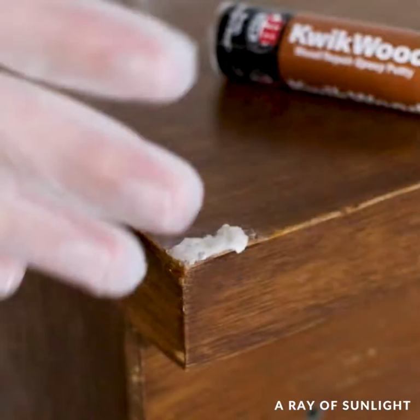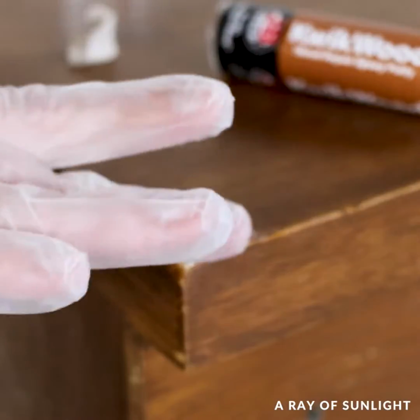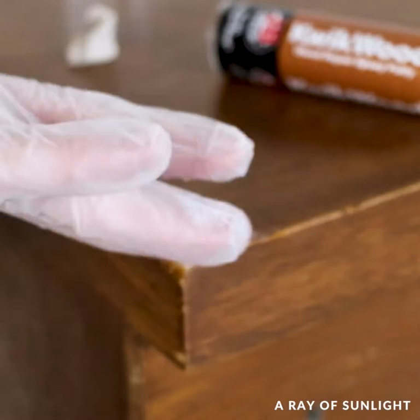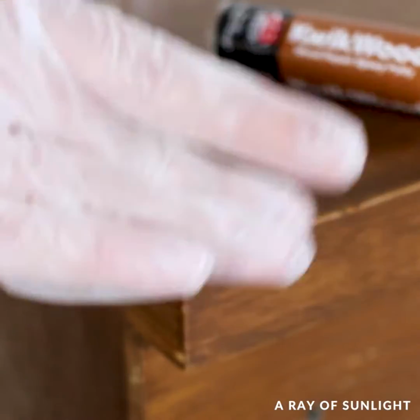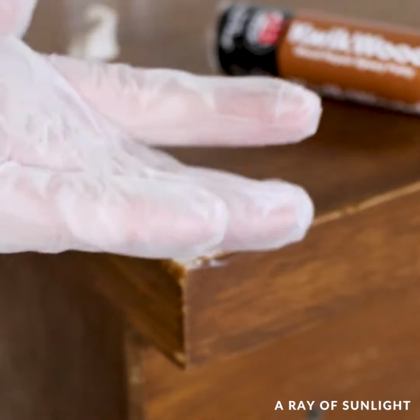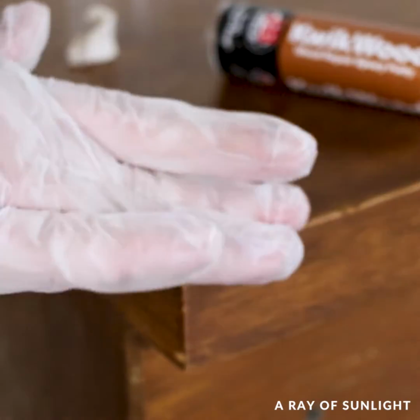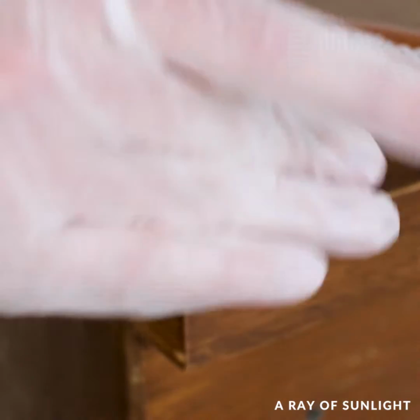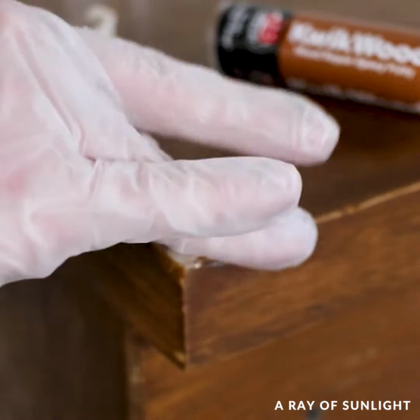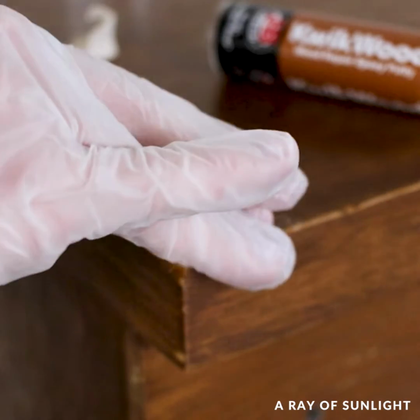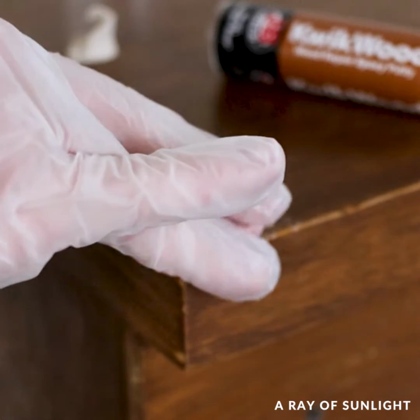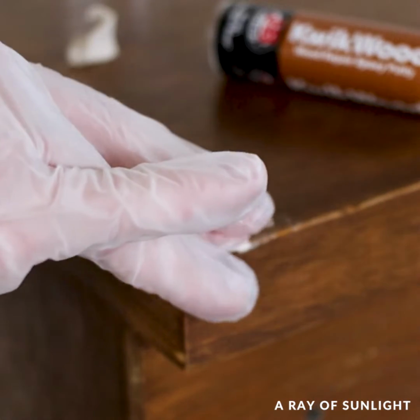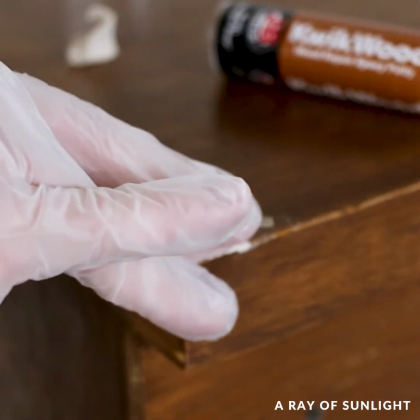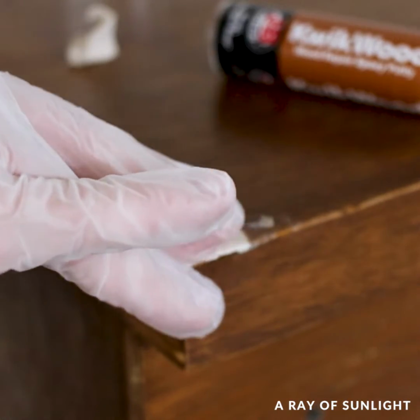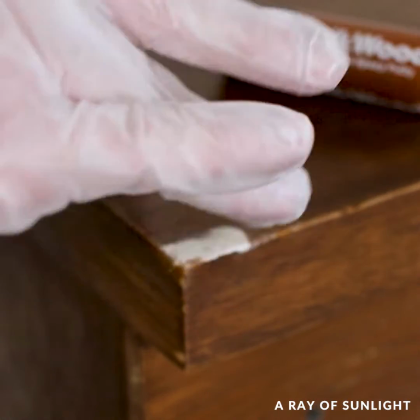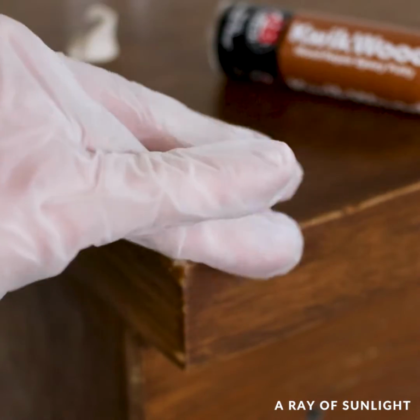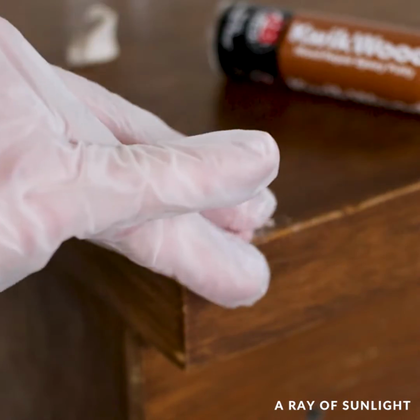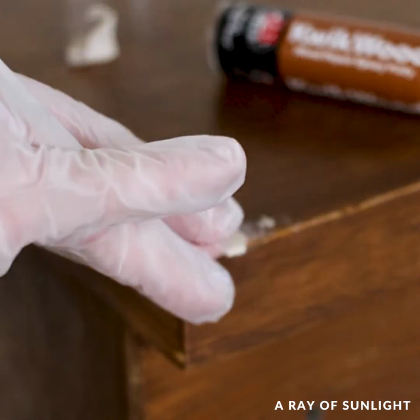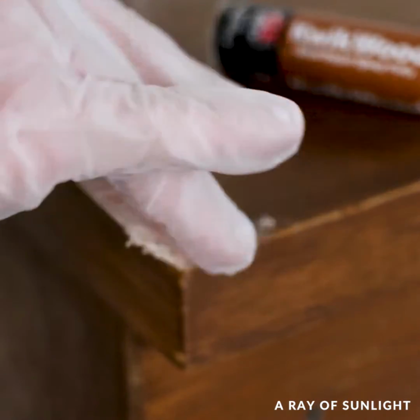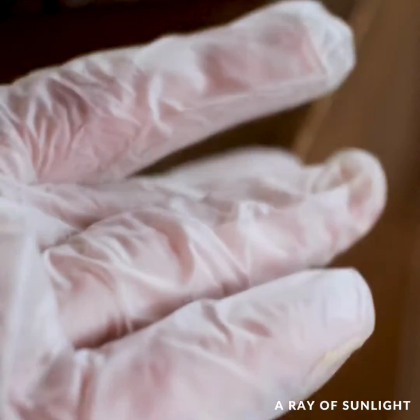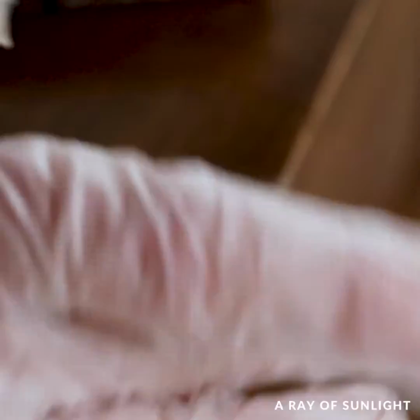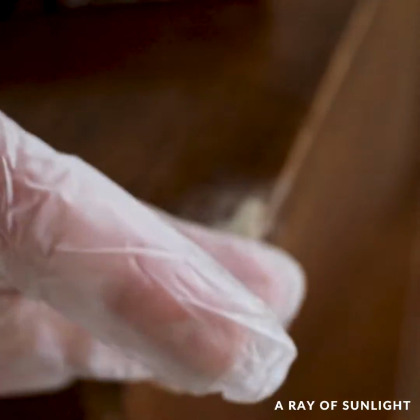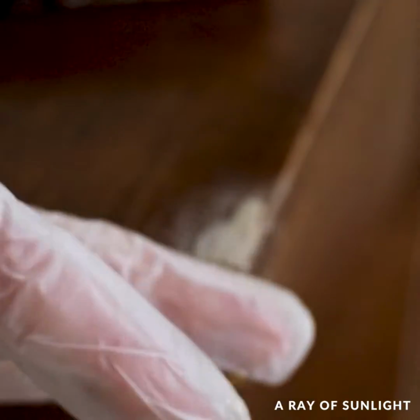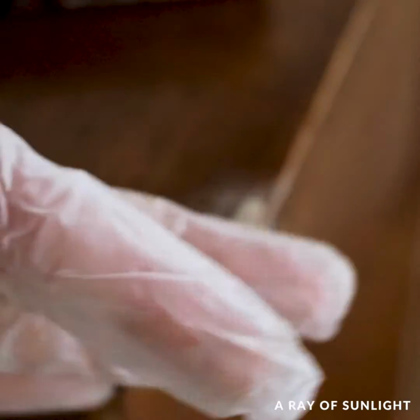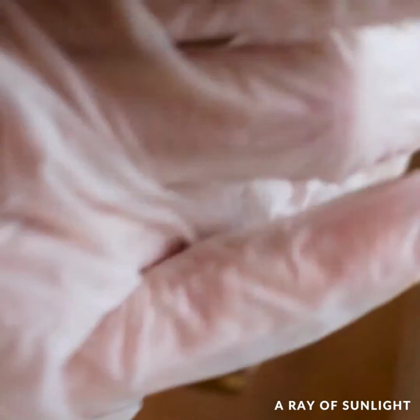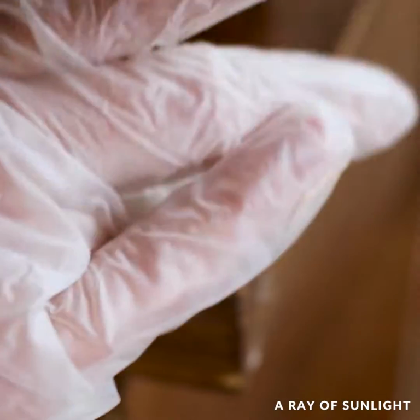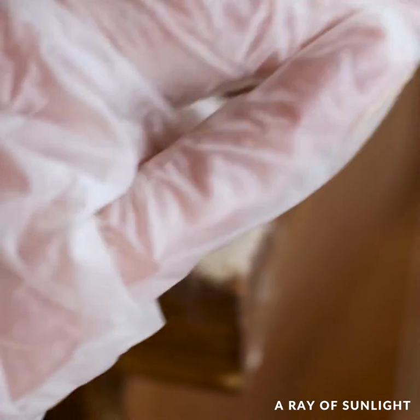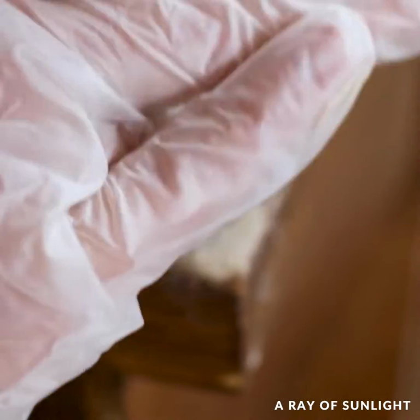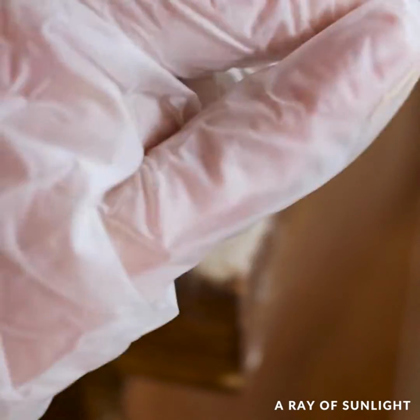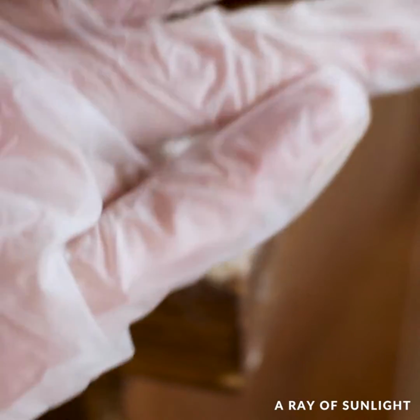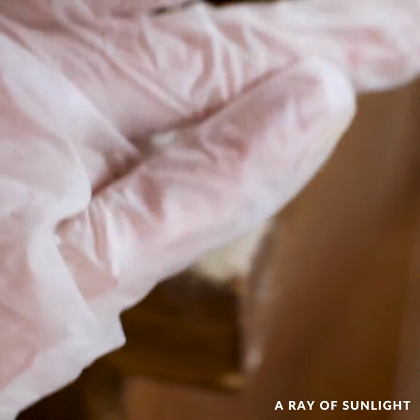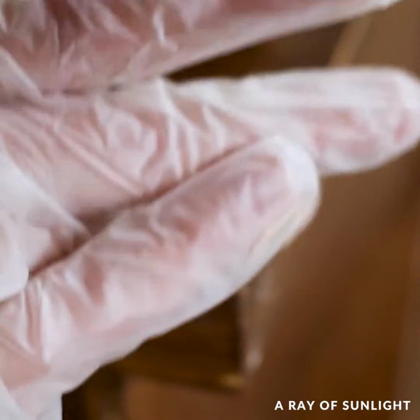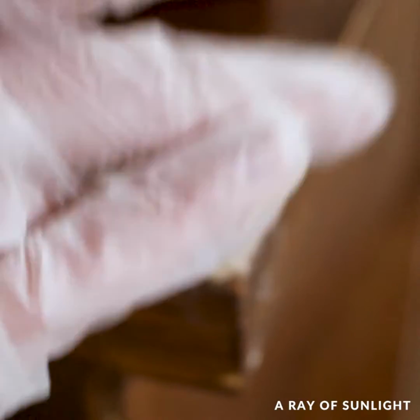I used water to help me shape the quickwood so I wouldn't have to do much, if any, sanding once it was dry.